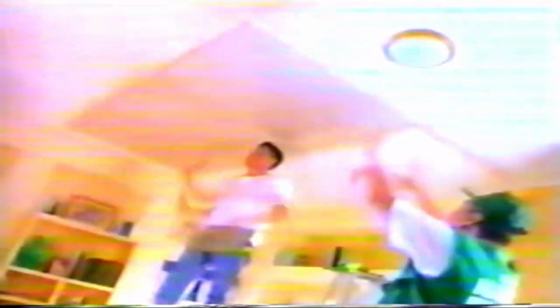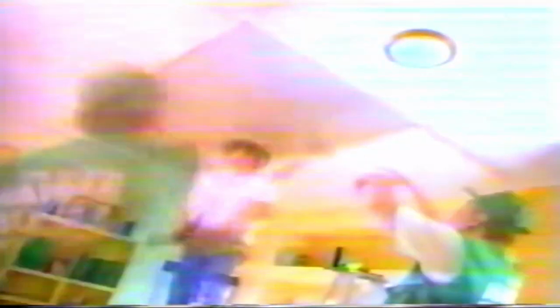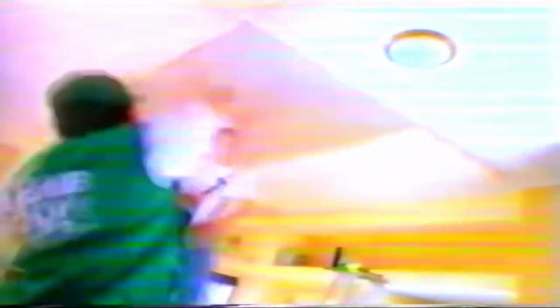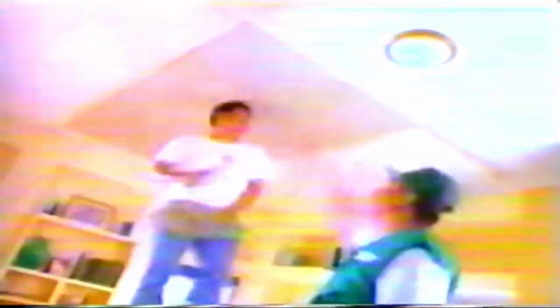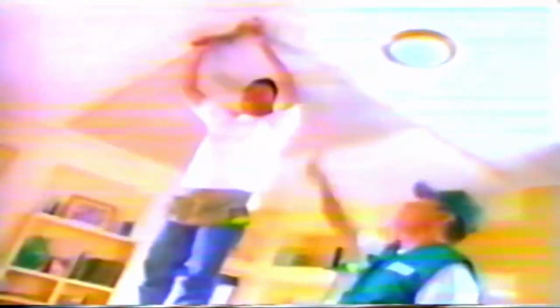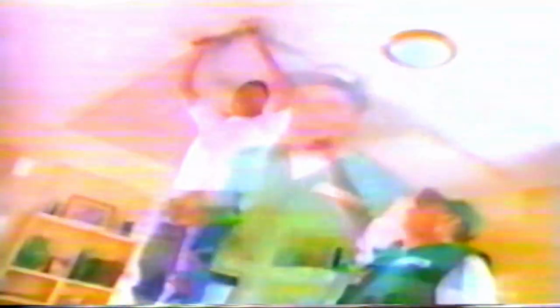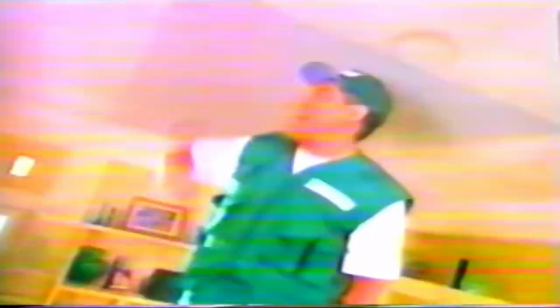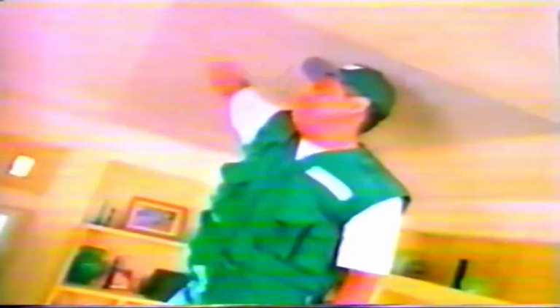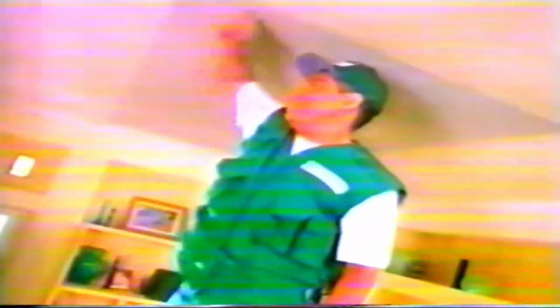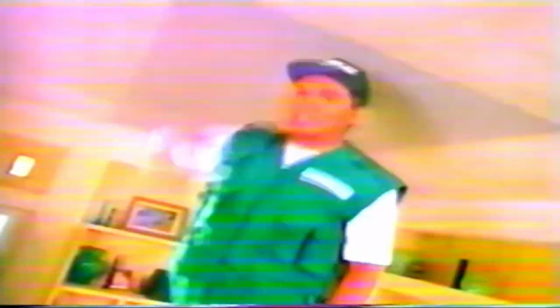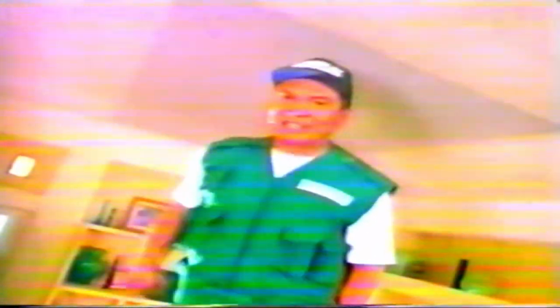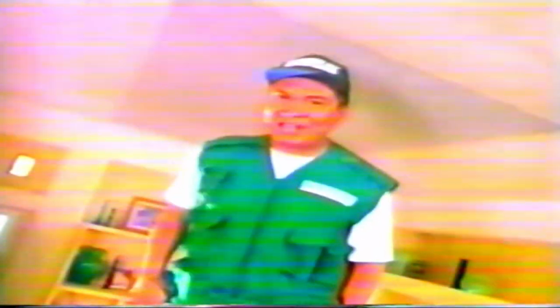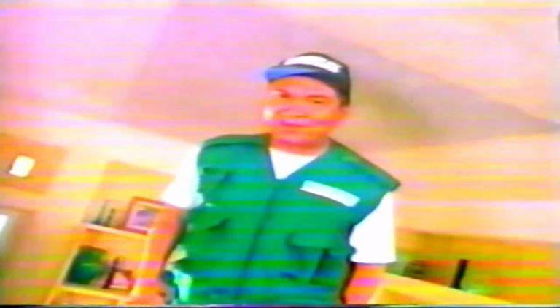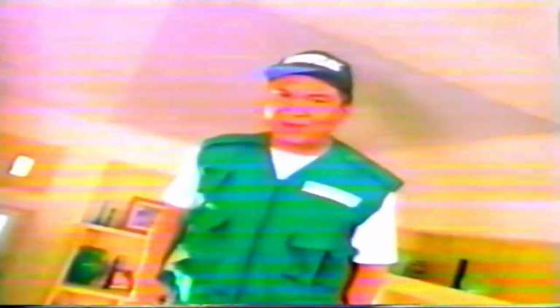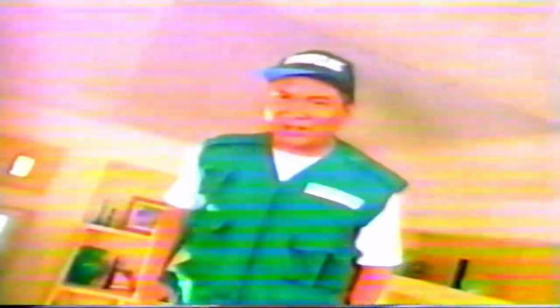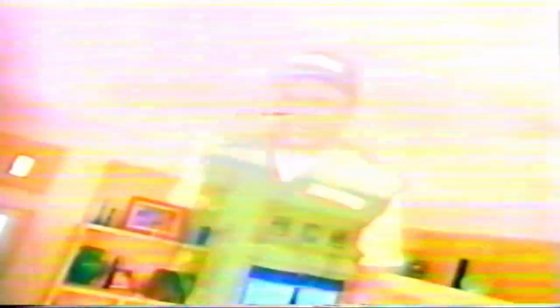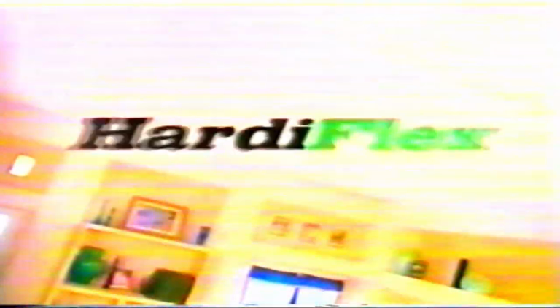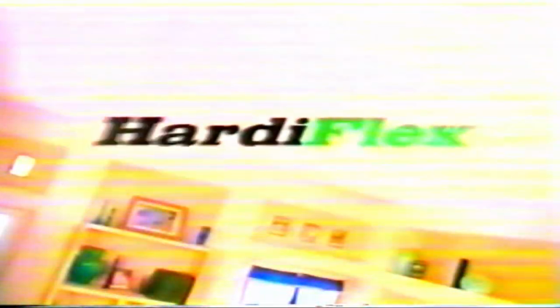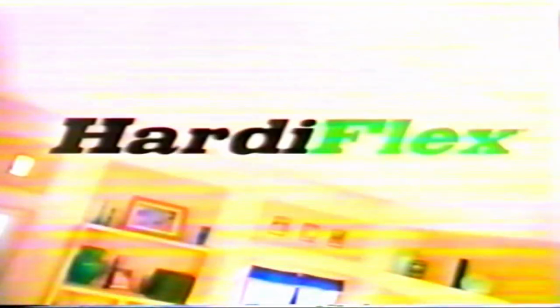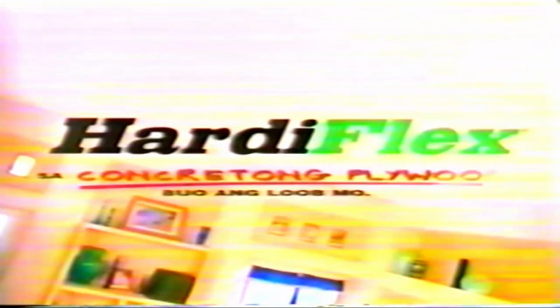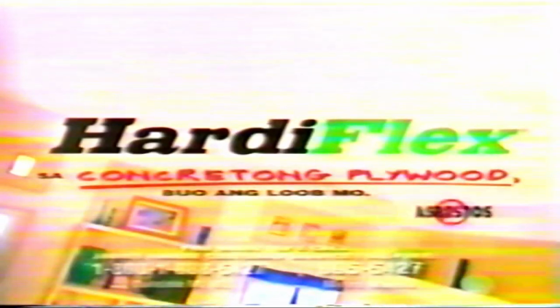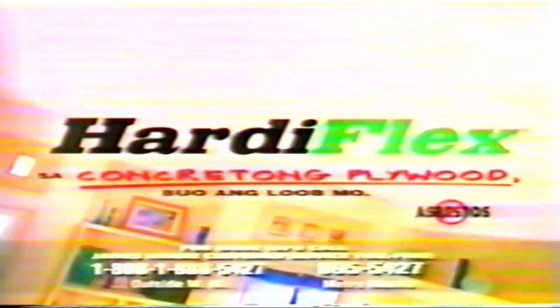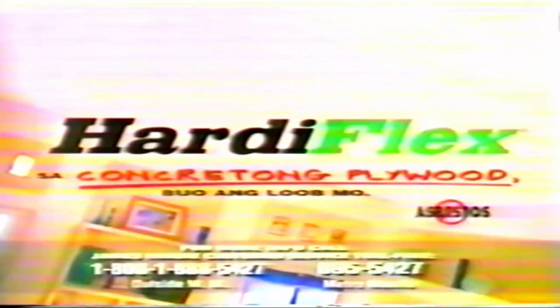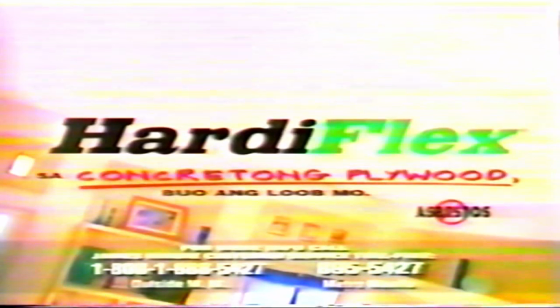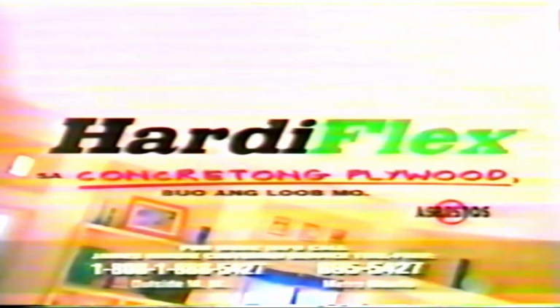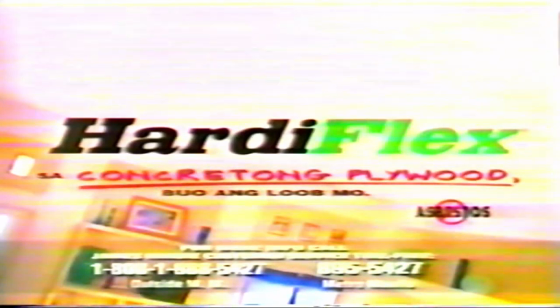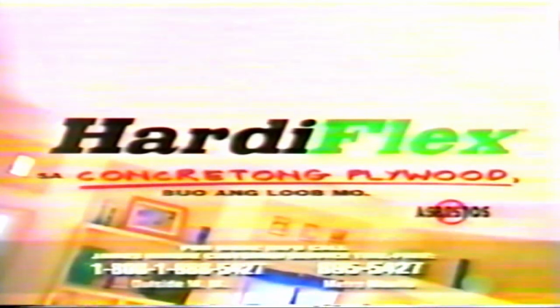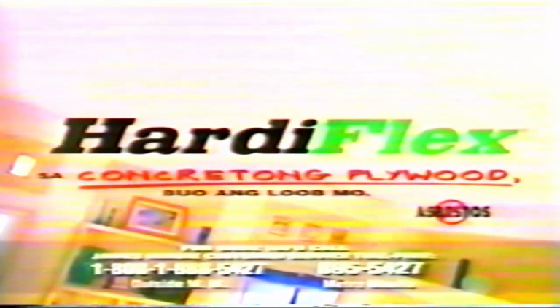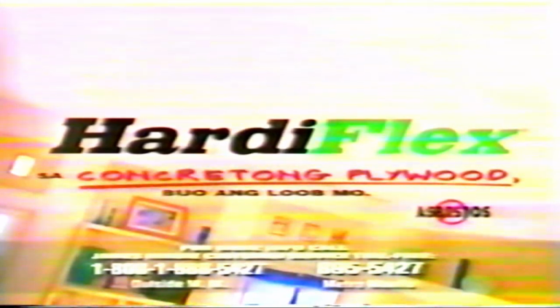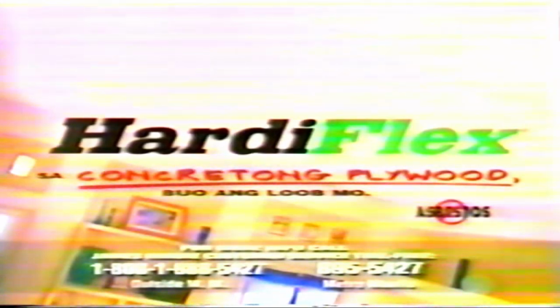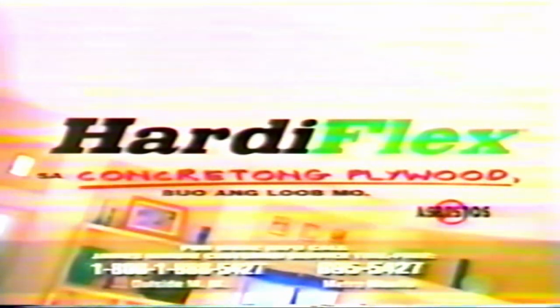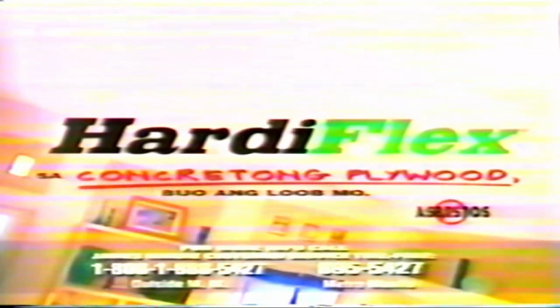Hardiflex! Gawa sa fiber cement, kaya di nabubulok. Hardiflex, sa konkretong plywood, buo ang loob mo.